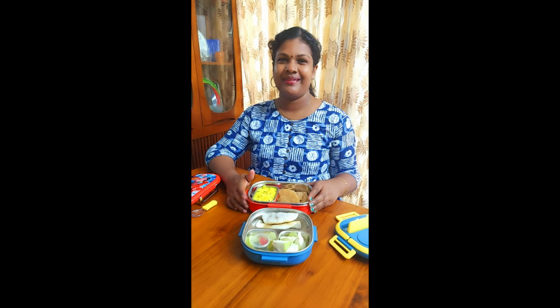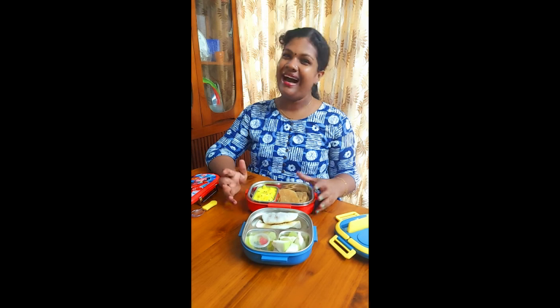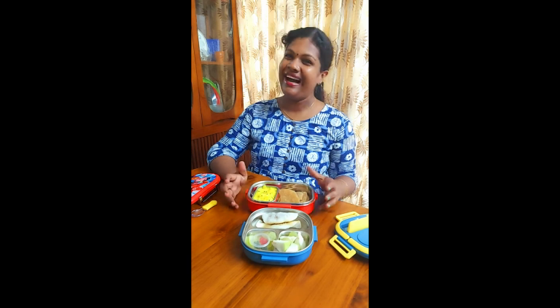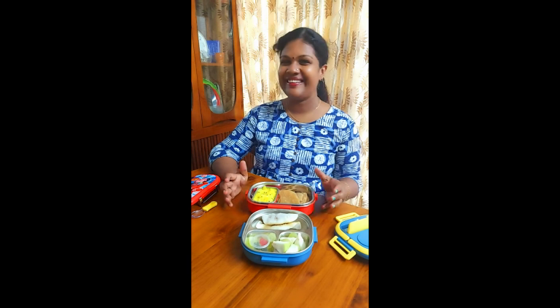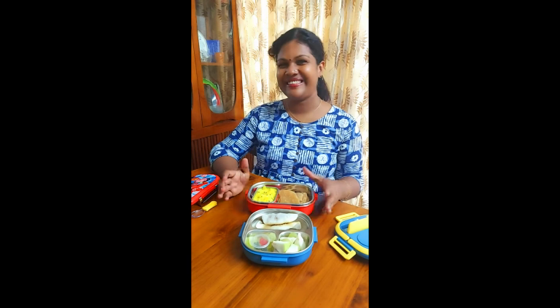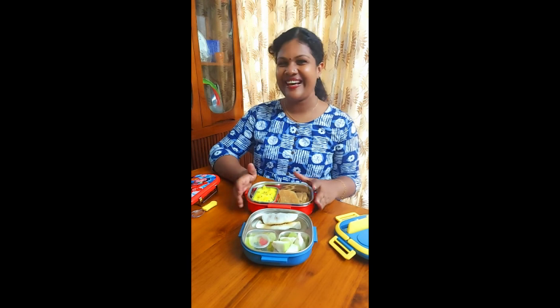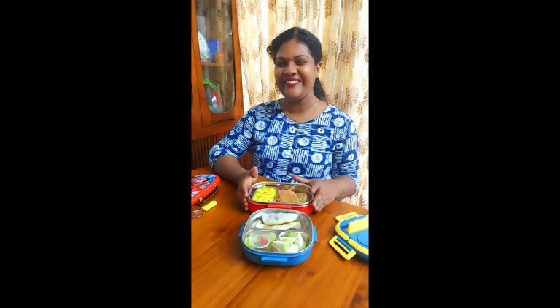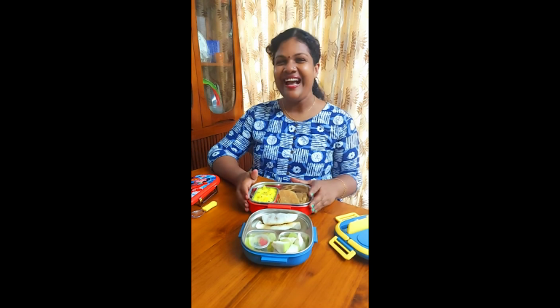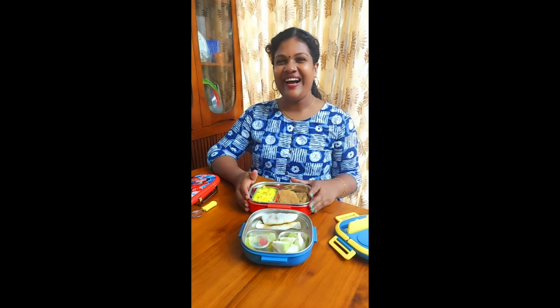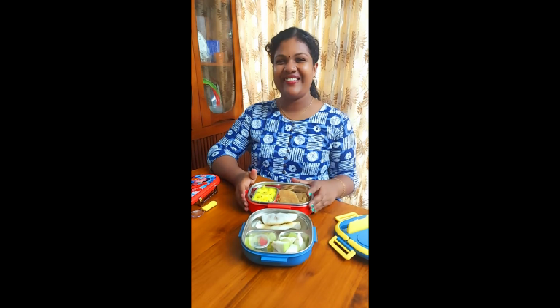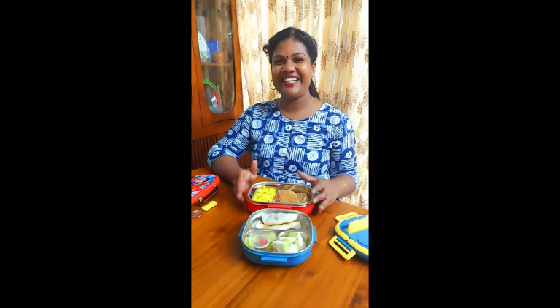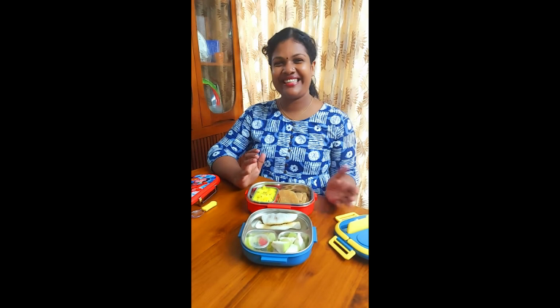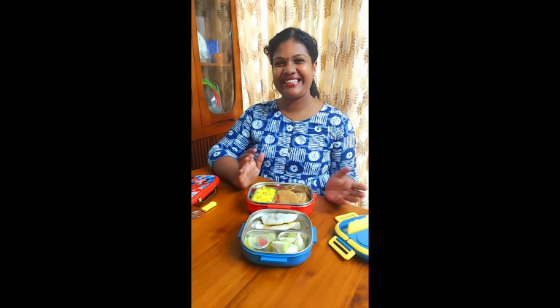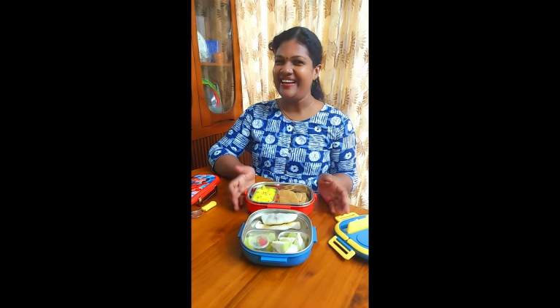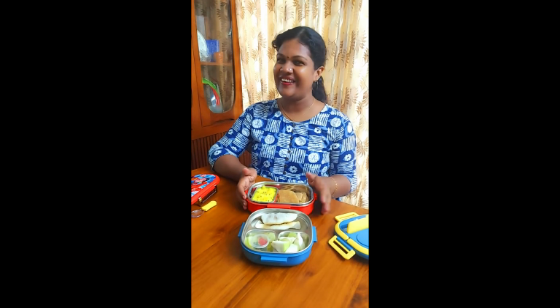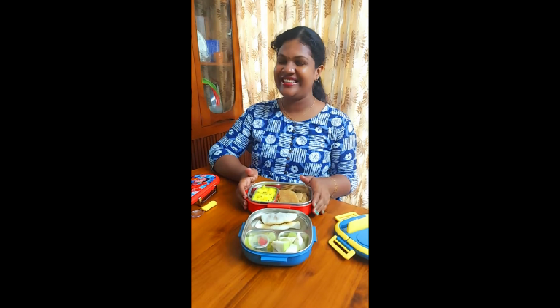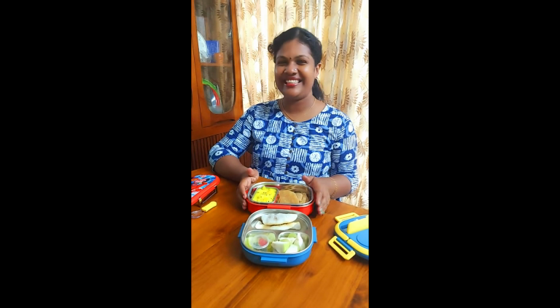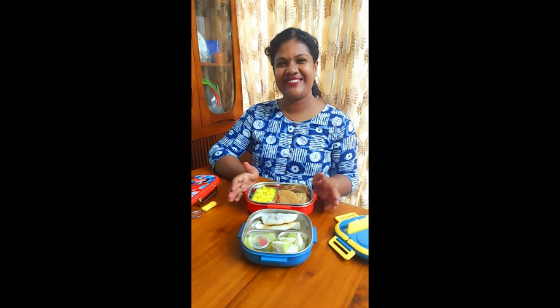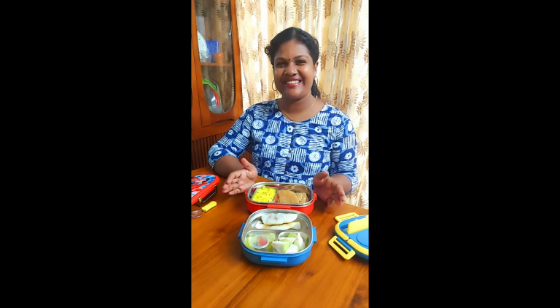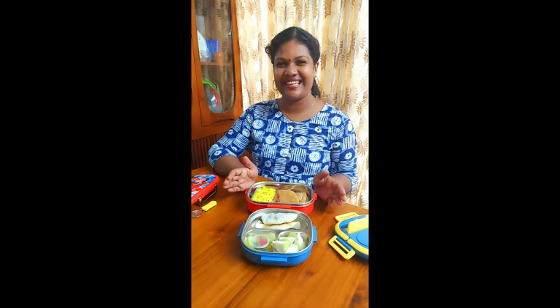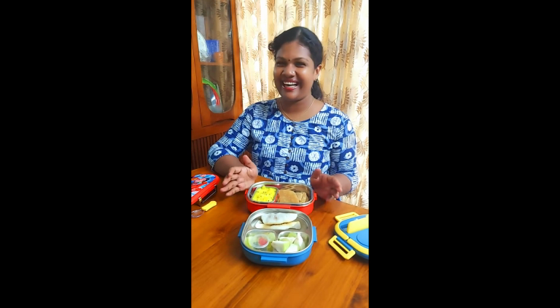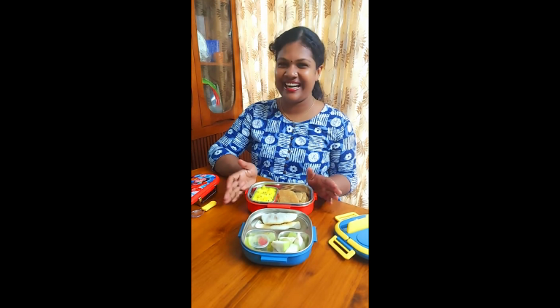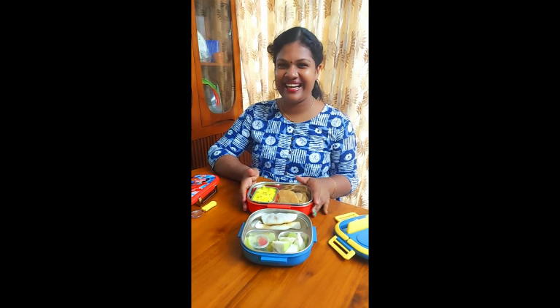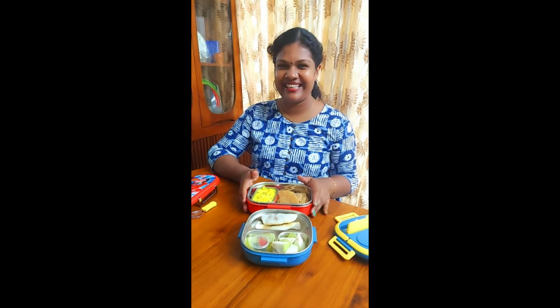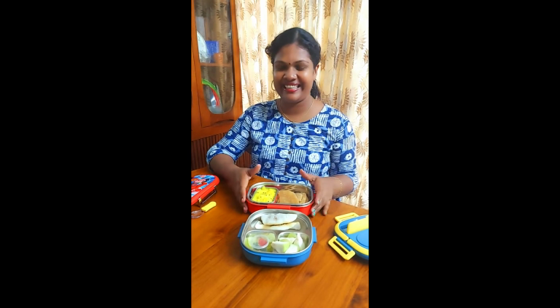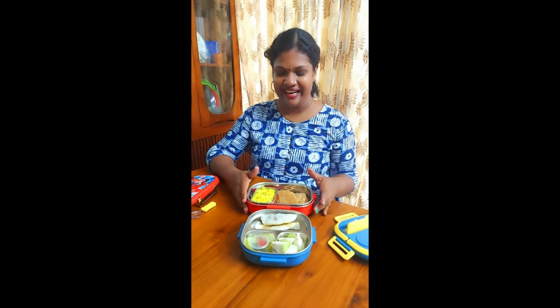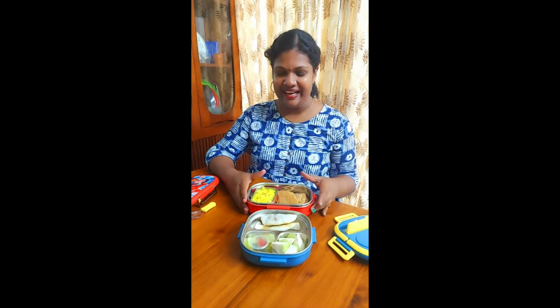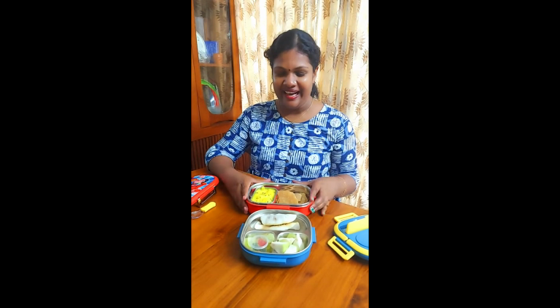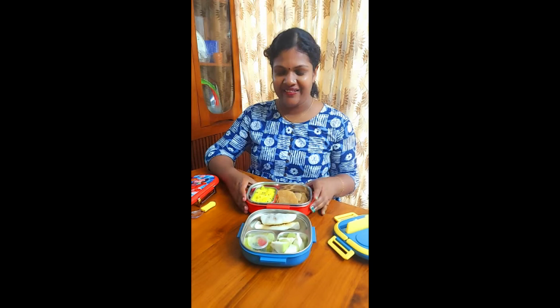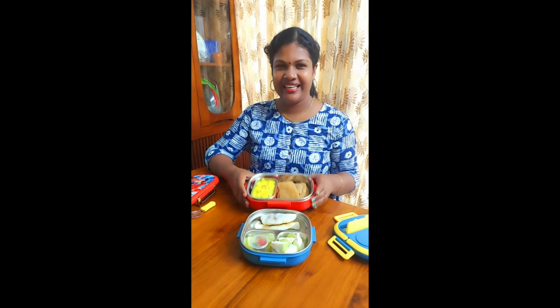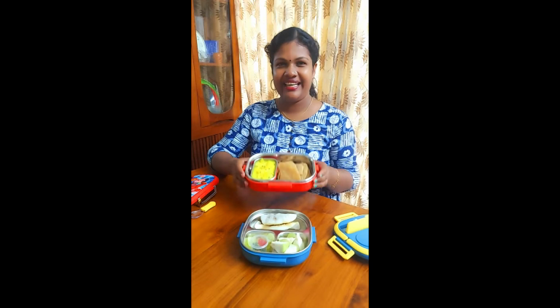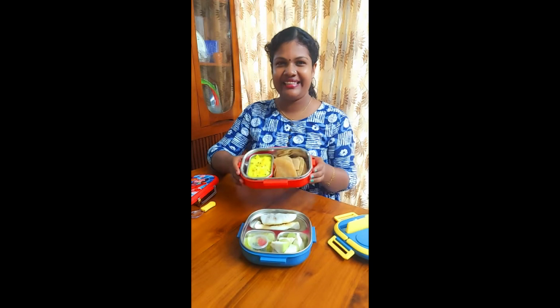Hi, Namaskaram. We are ready to eat lunch box today. I am going to eat lunch.